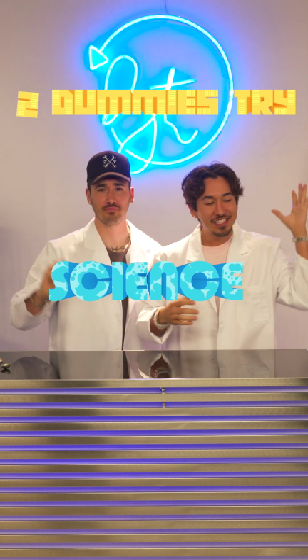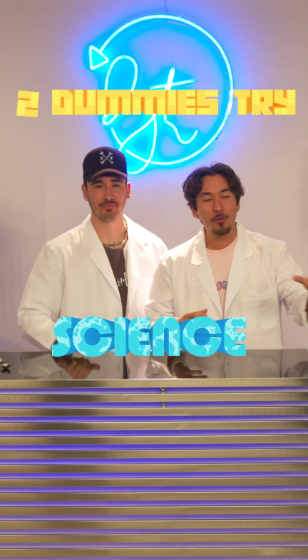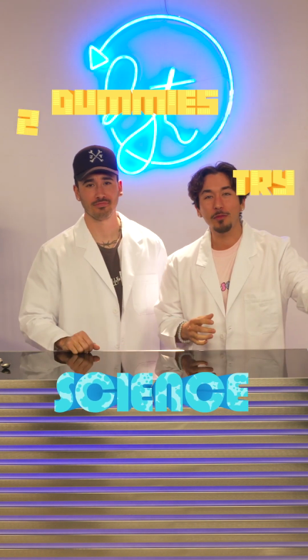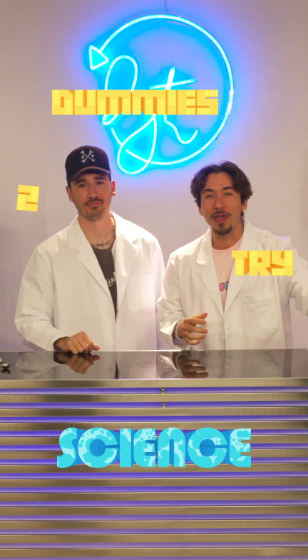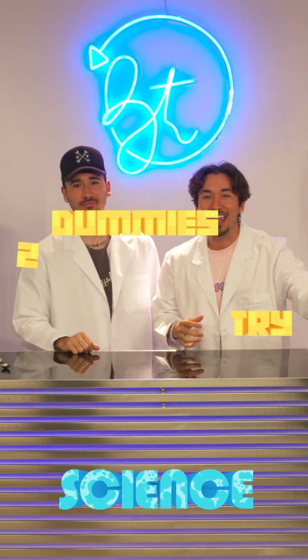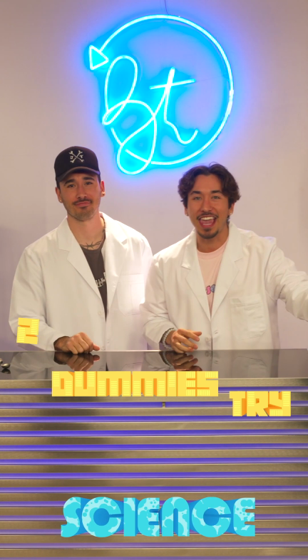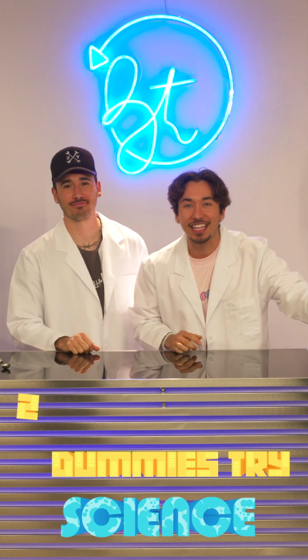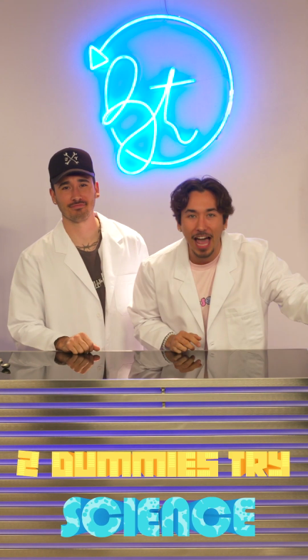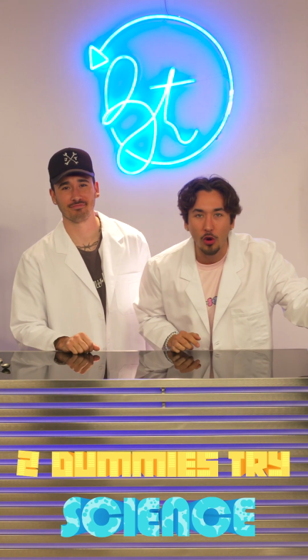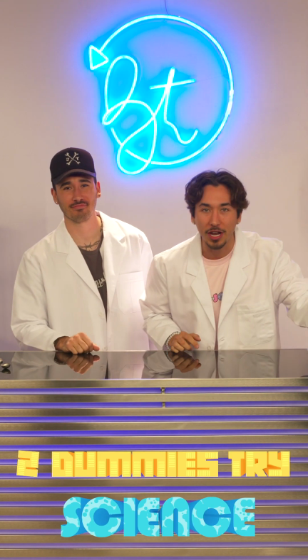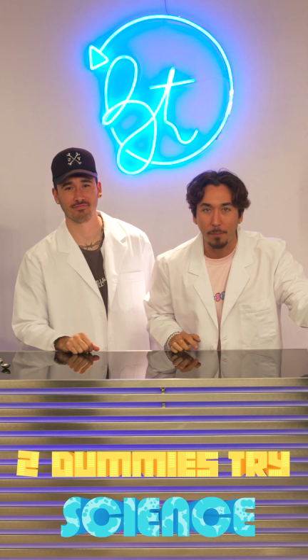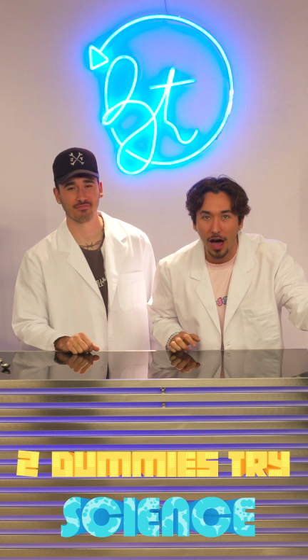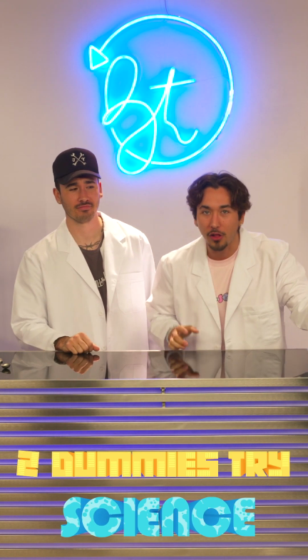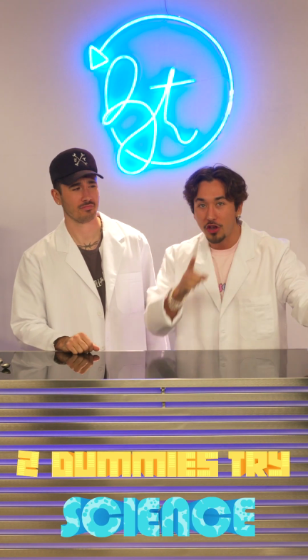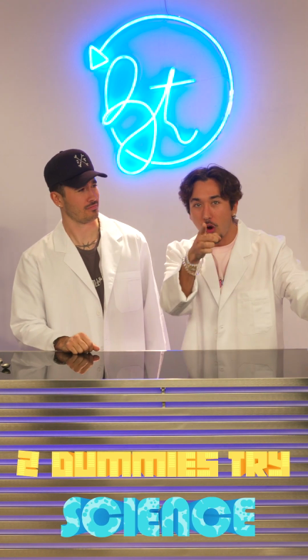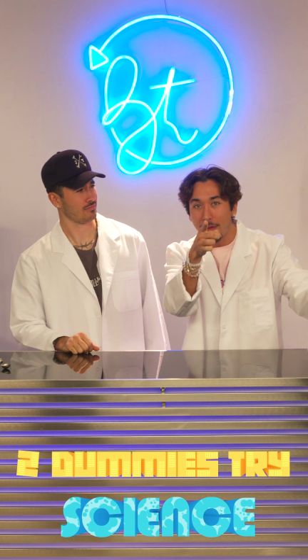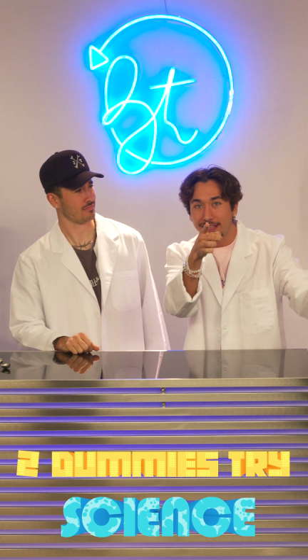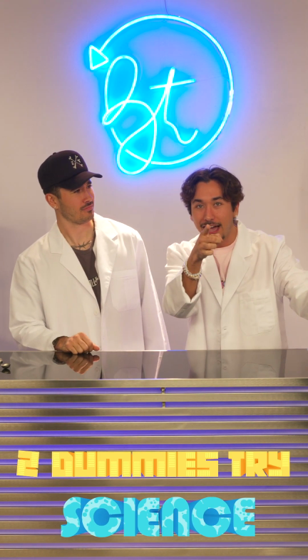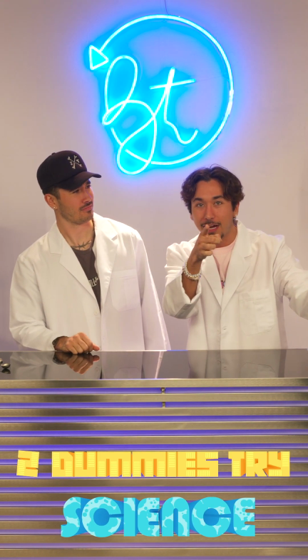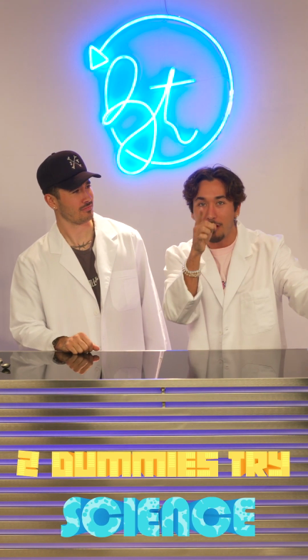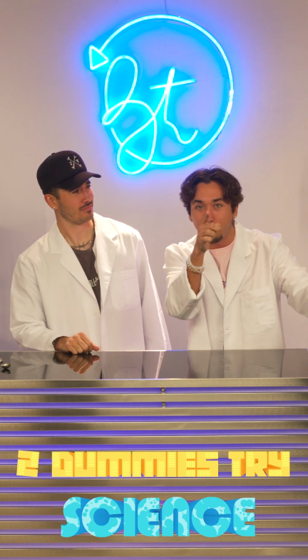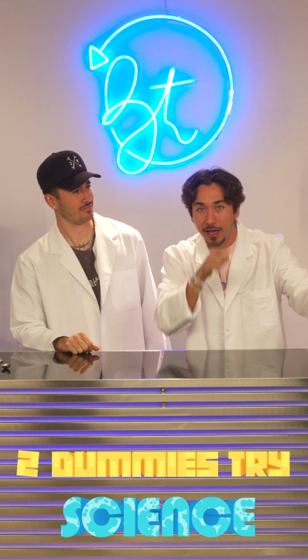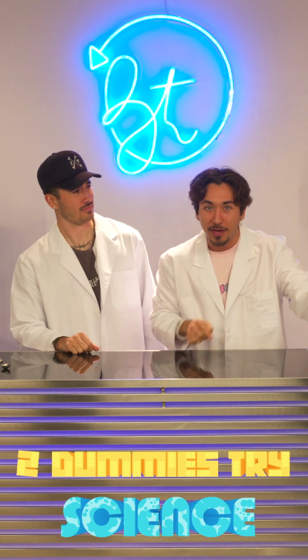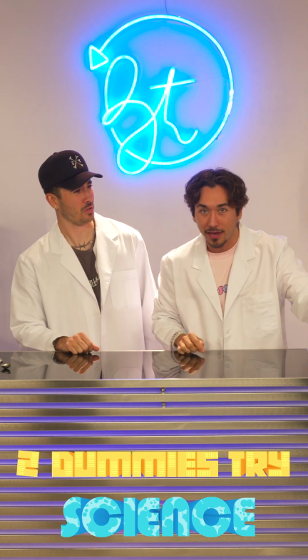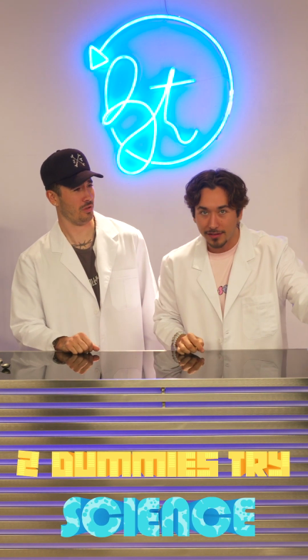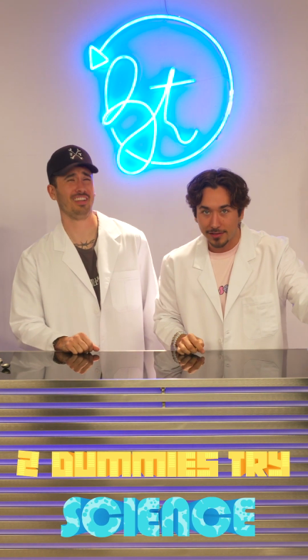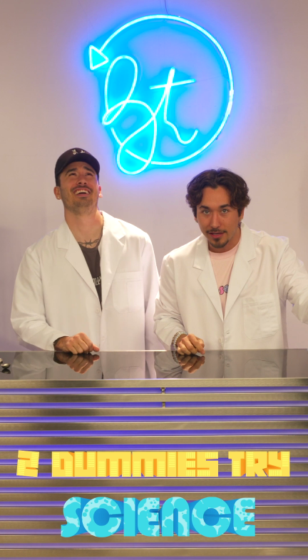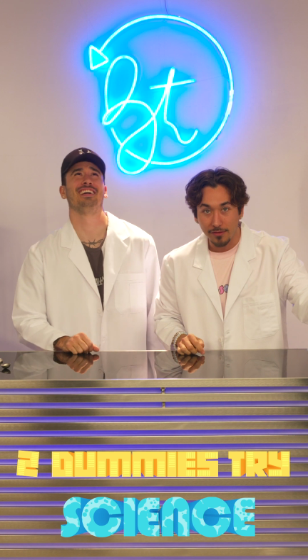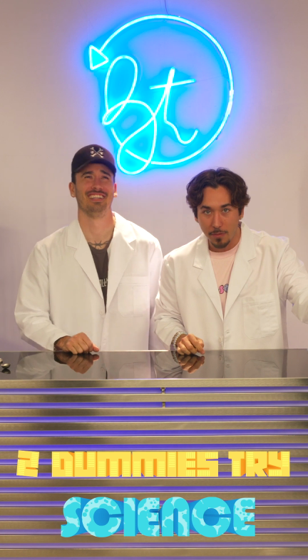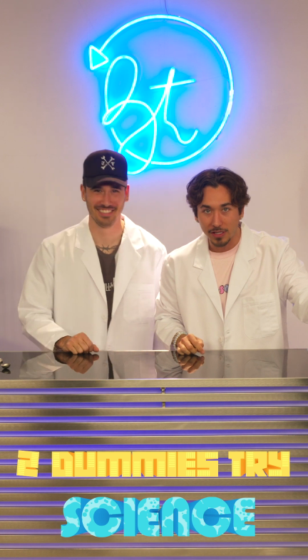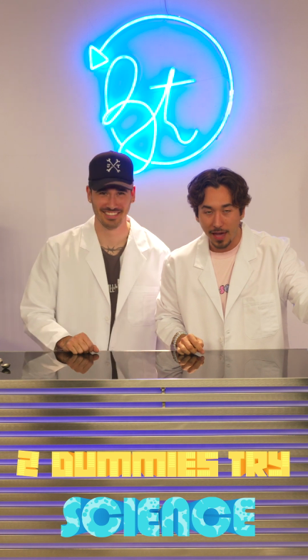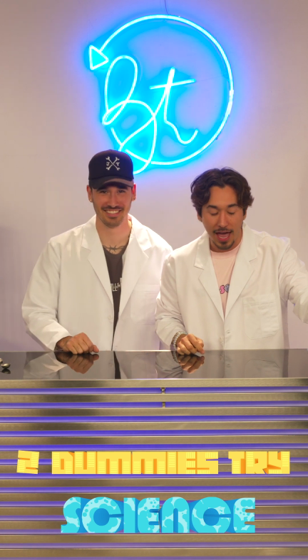Today we're going to be making a cloud in a bottle. And no, I'm not talking about vaping, kids. Vaping's bad.